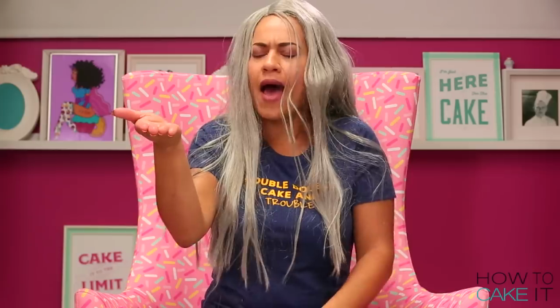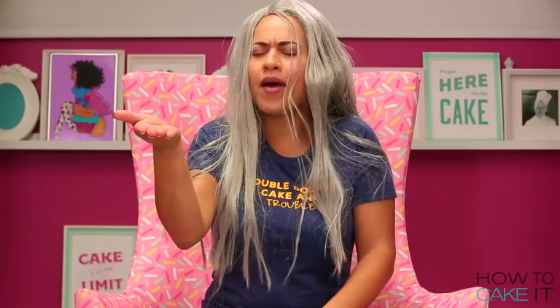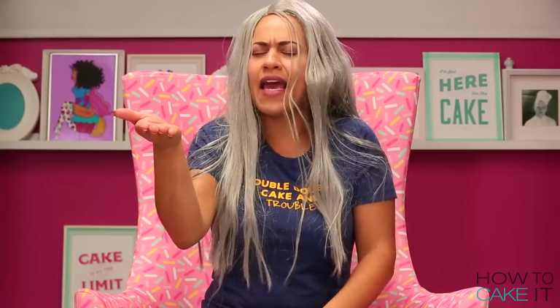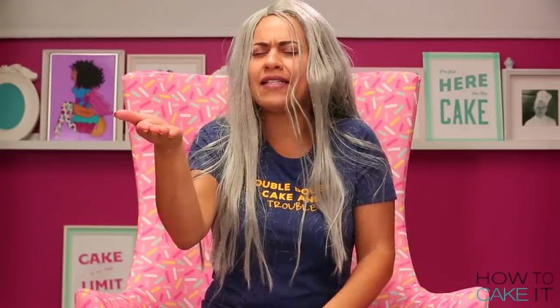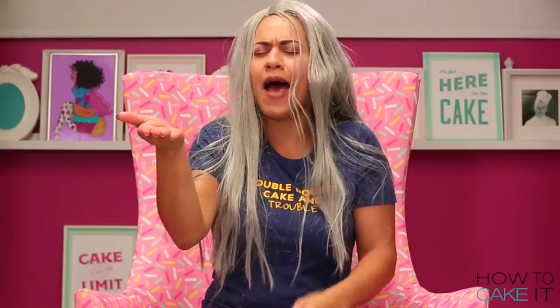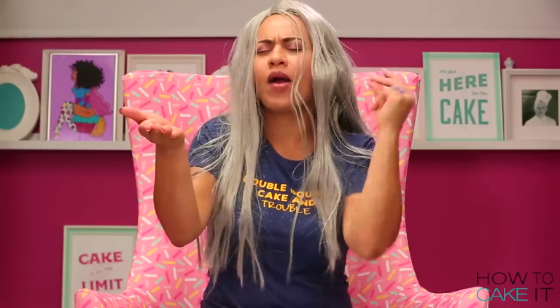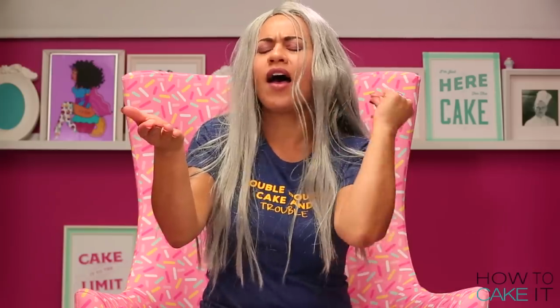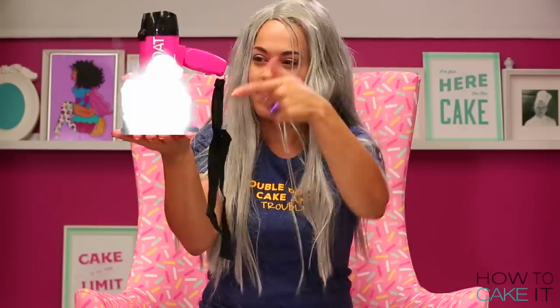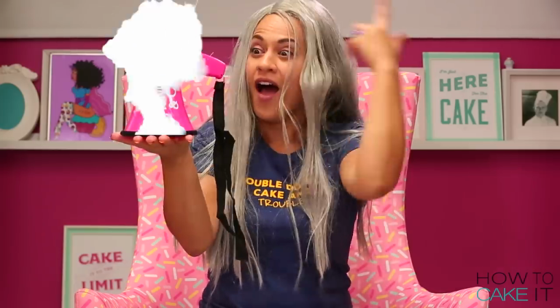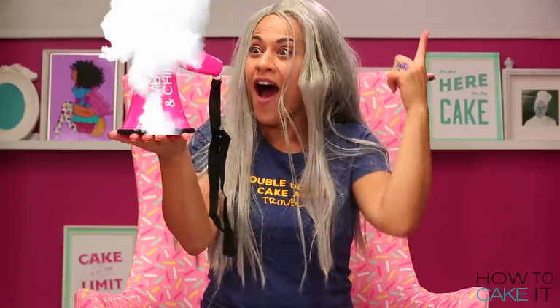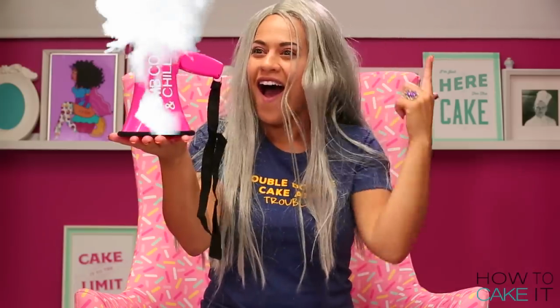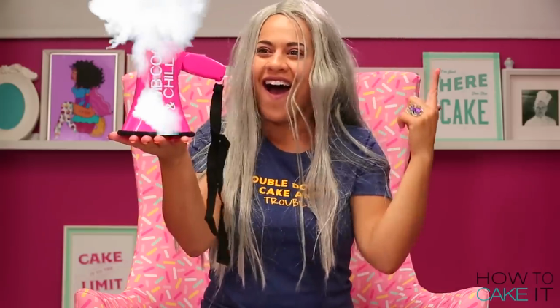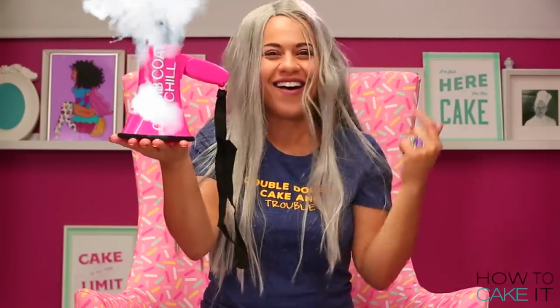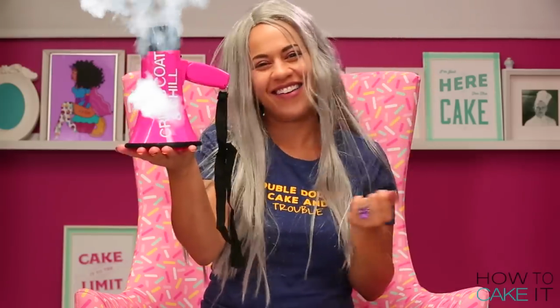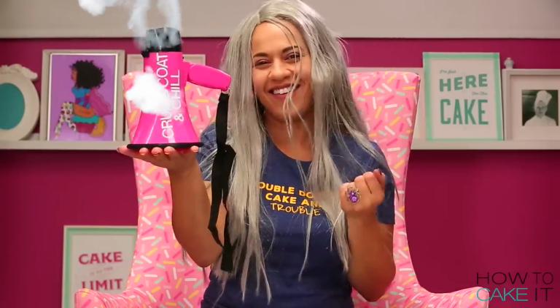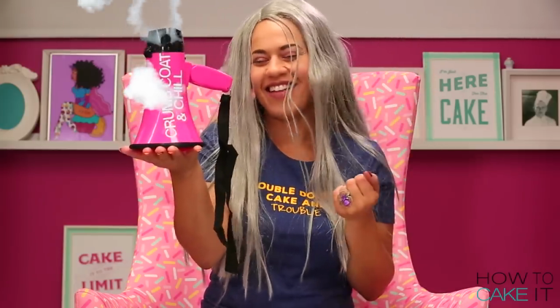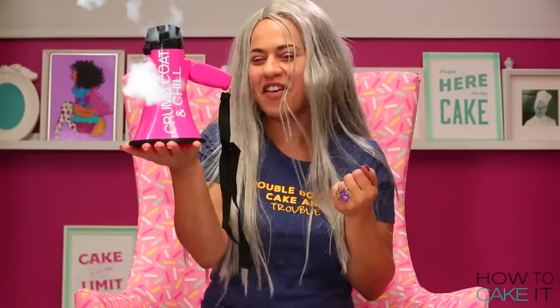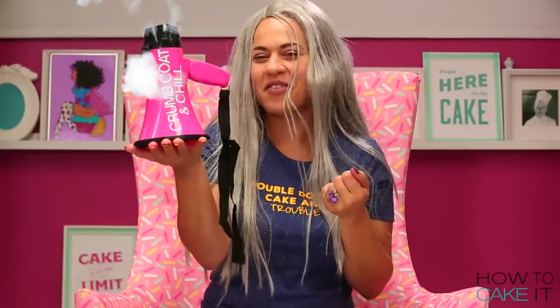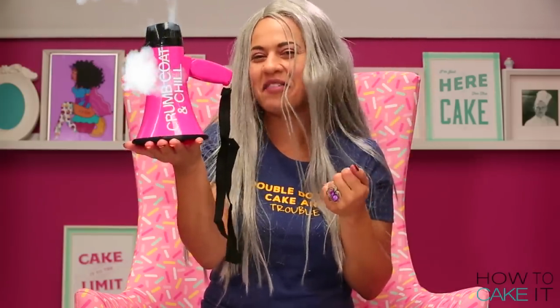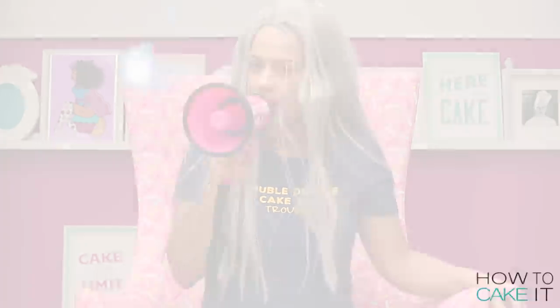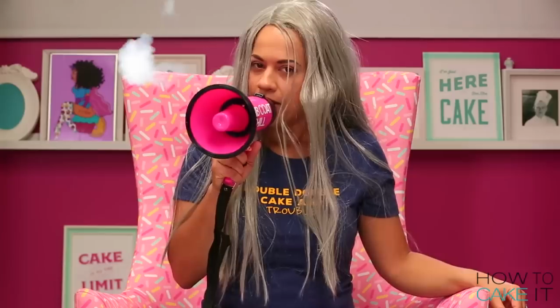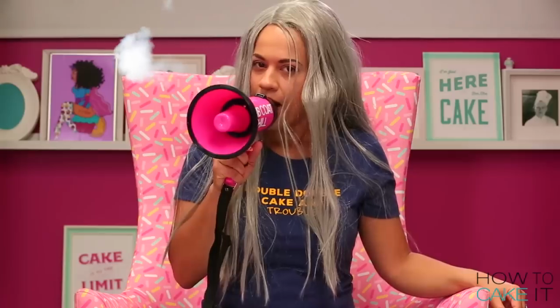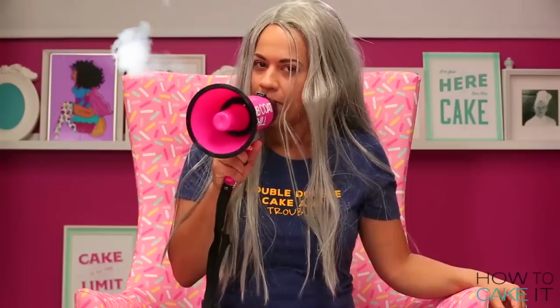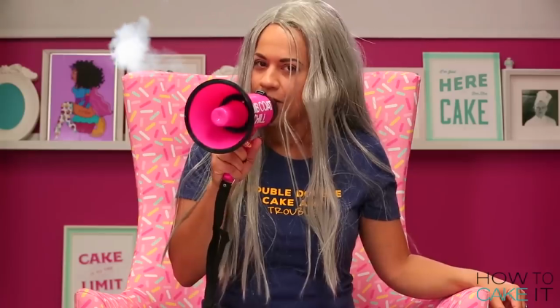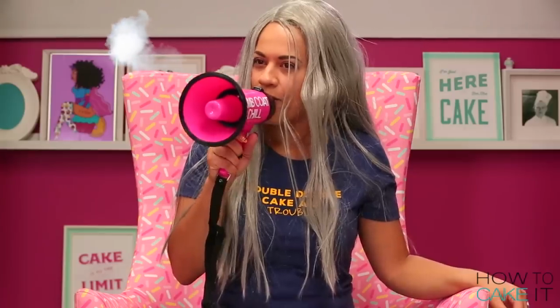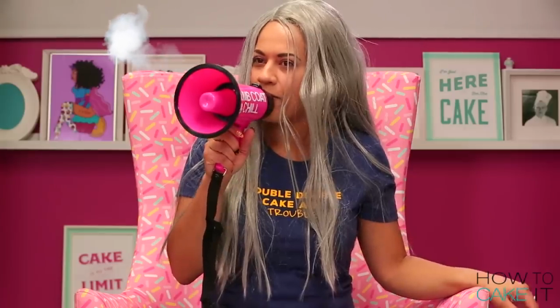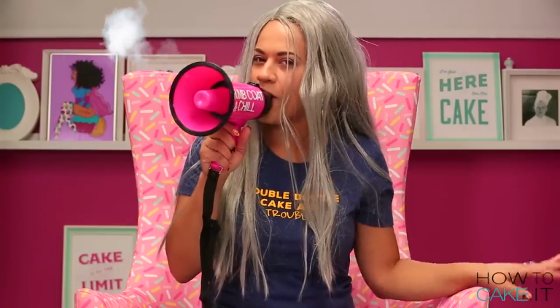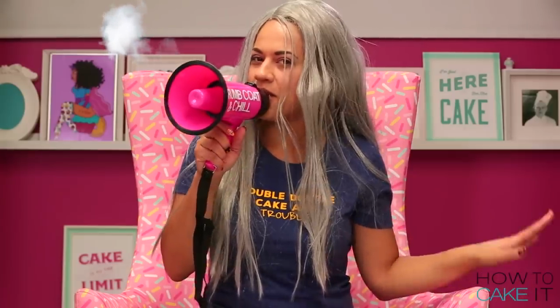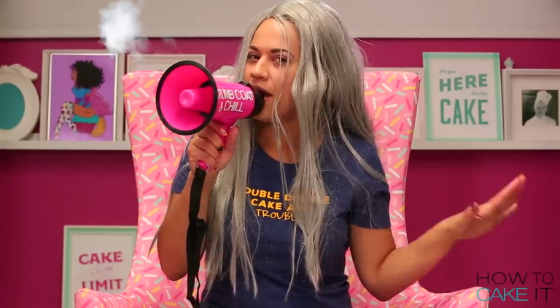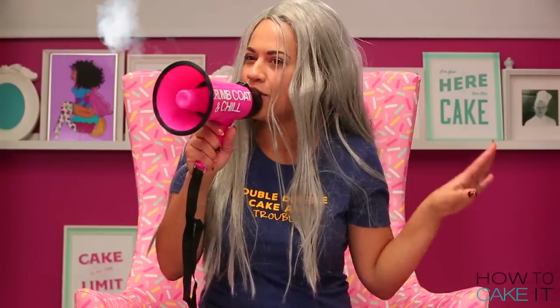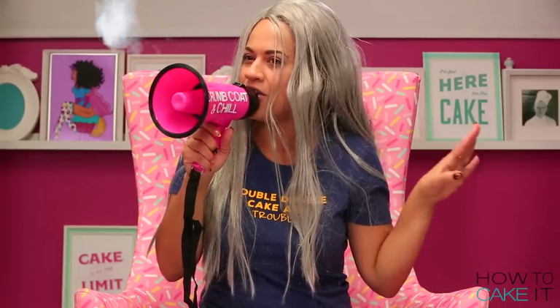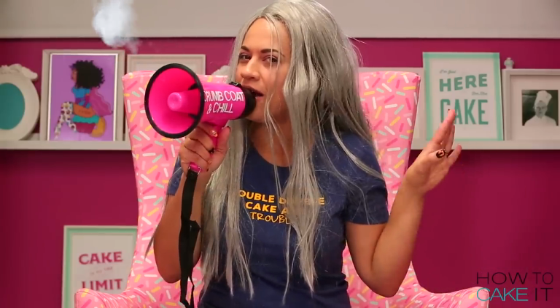Abra Caked Abra! That's how you do that. It's time to crumb coat and chill.